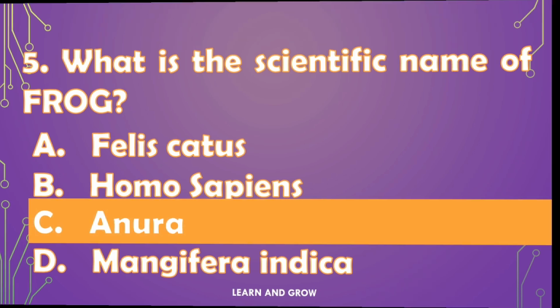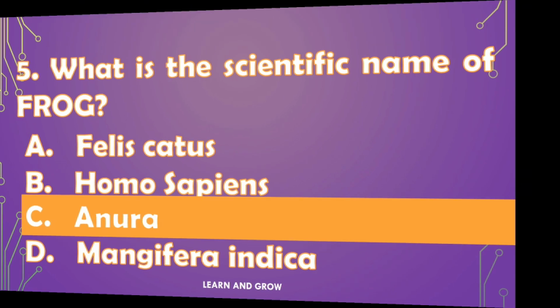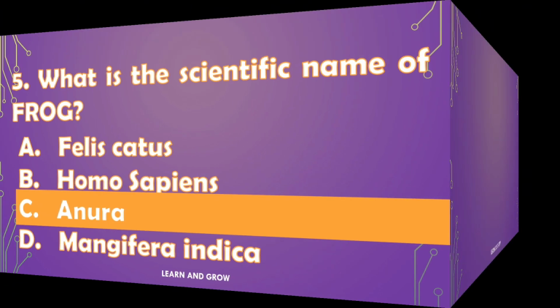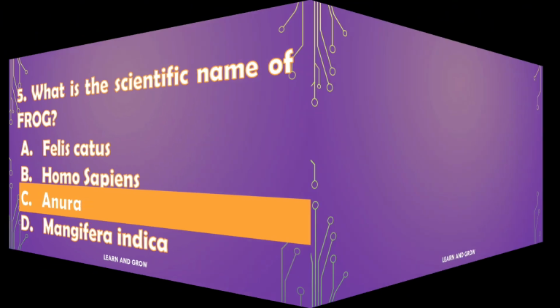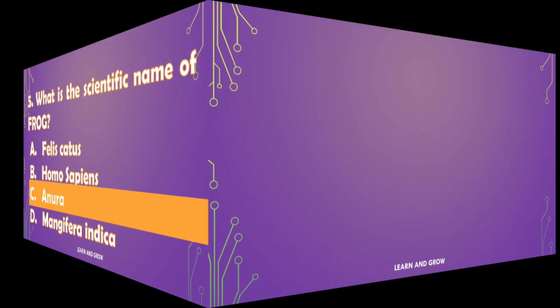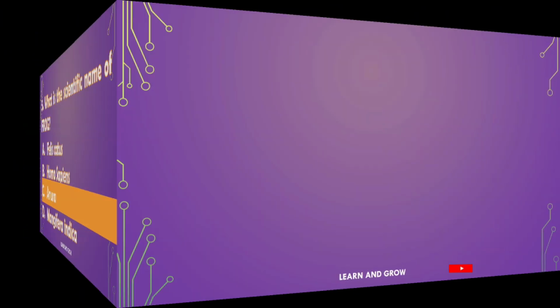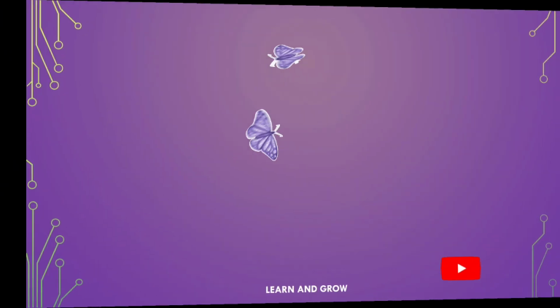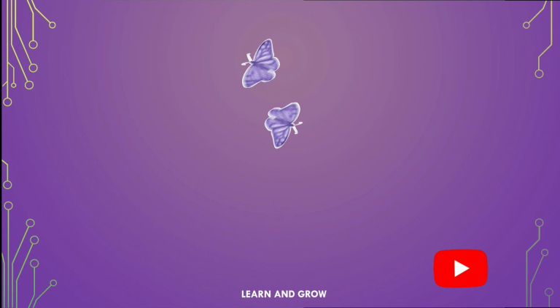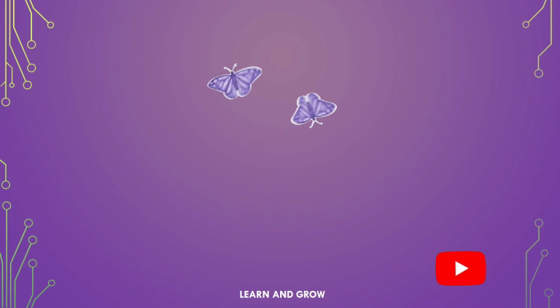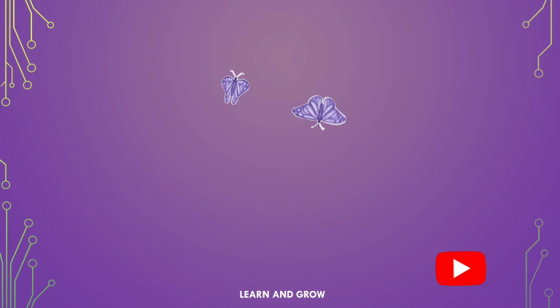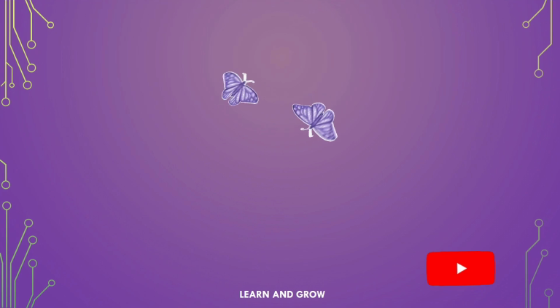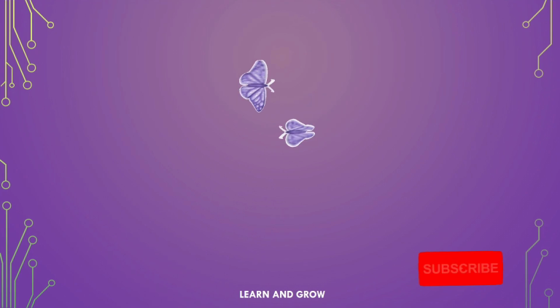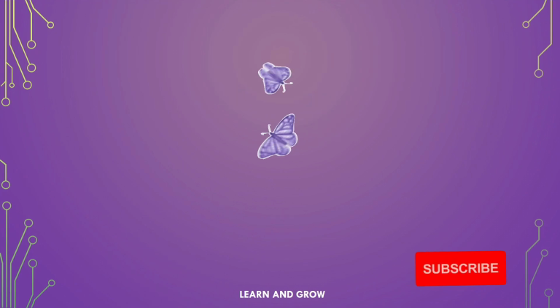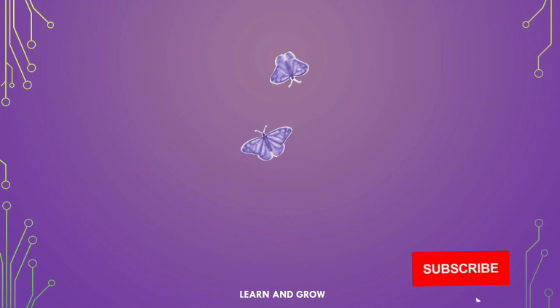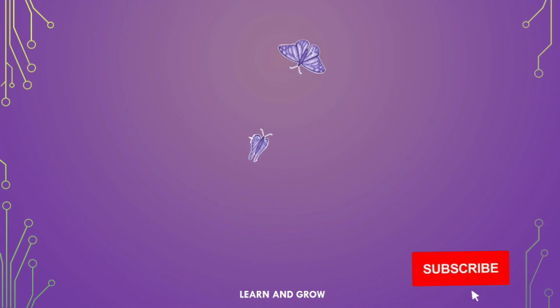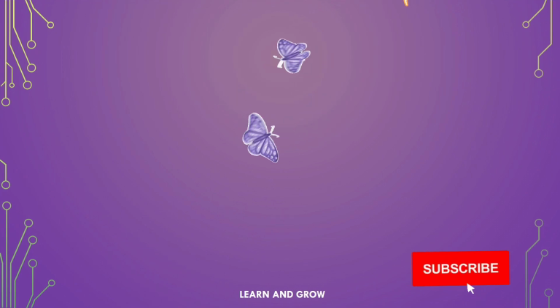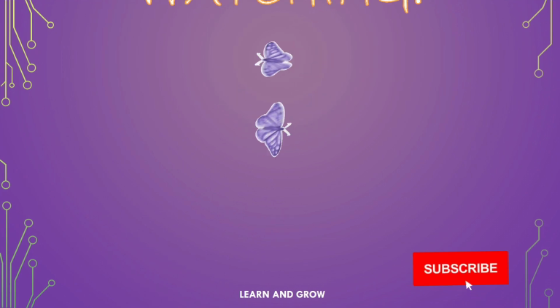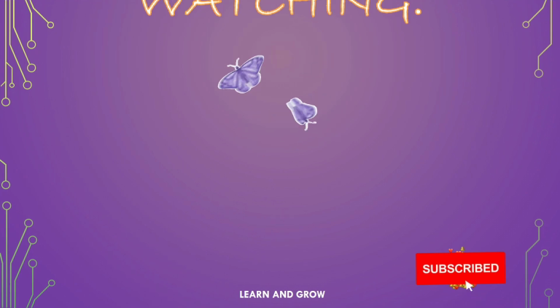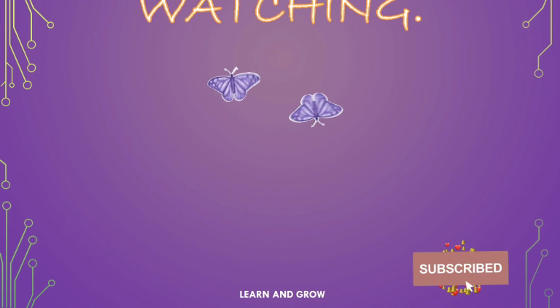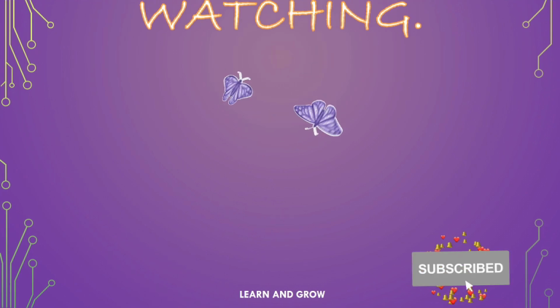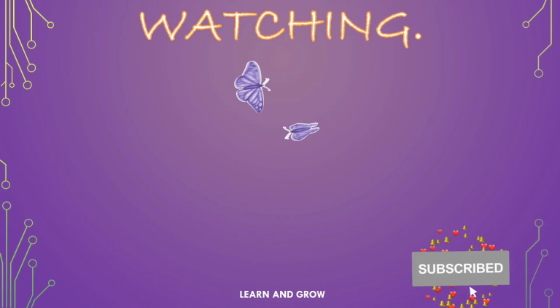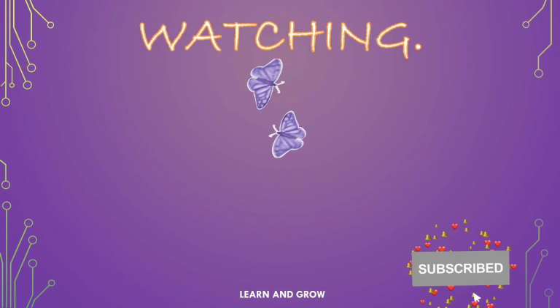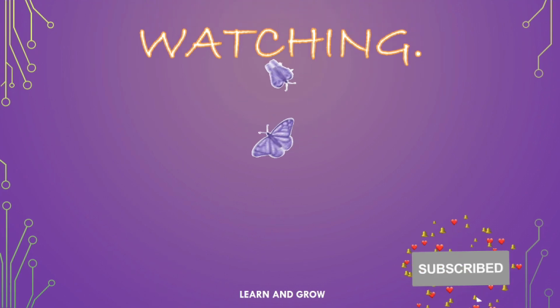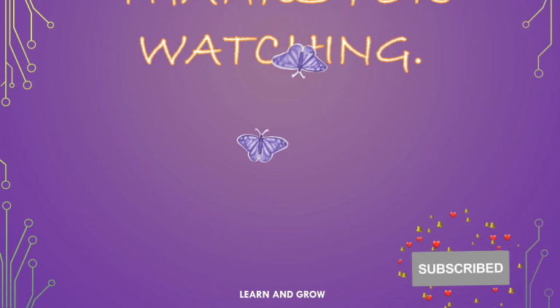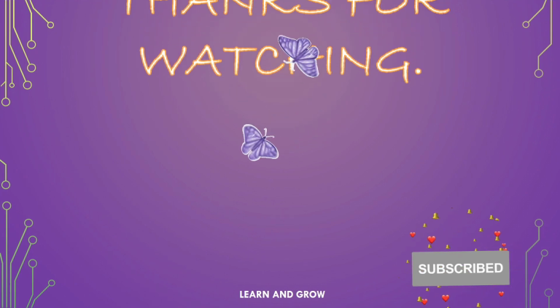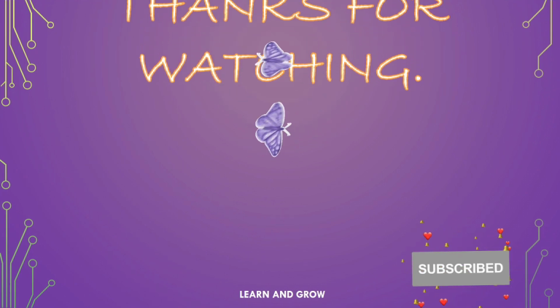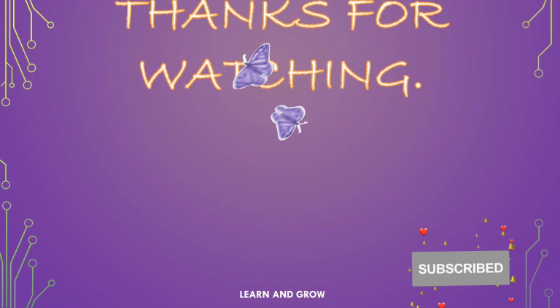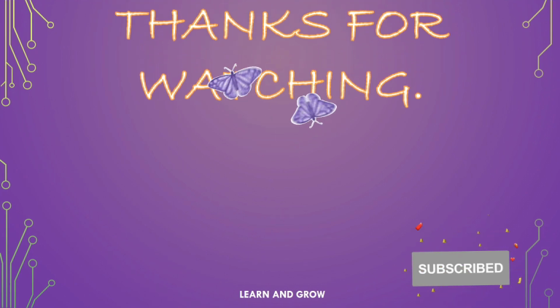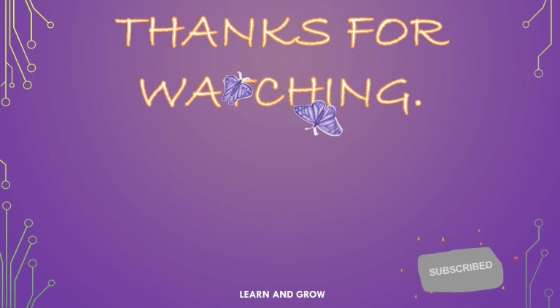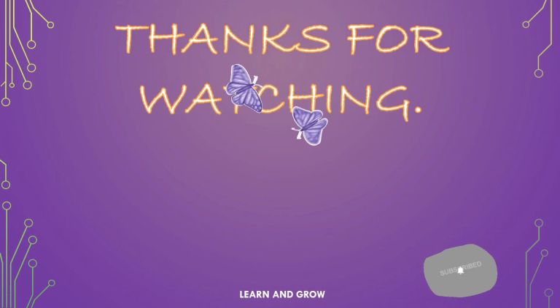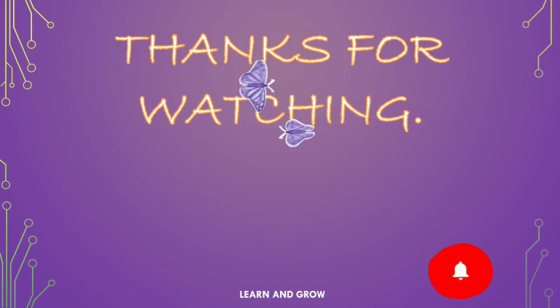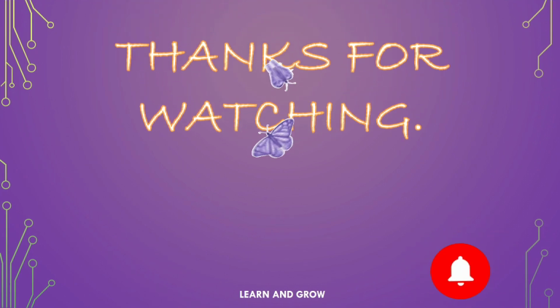Thank you for watching. Don't forget to like, share, comment and subscribe. Bye-bye.